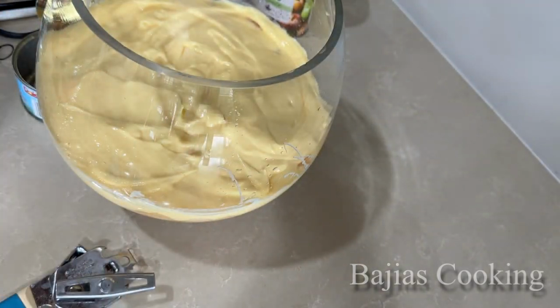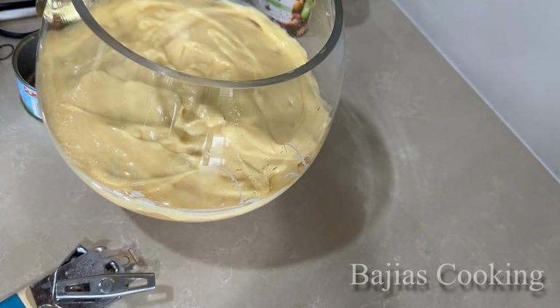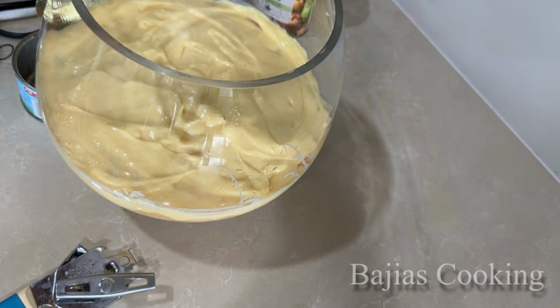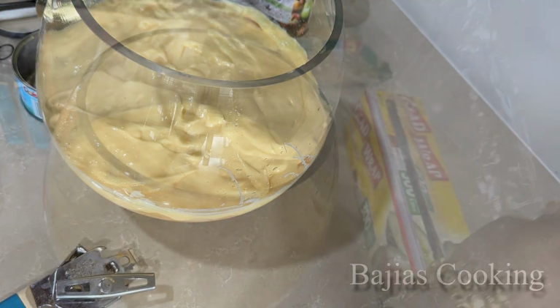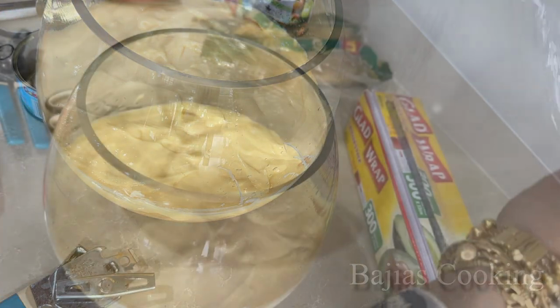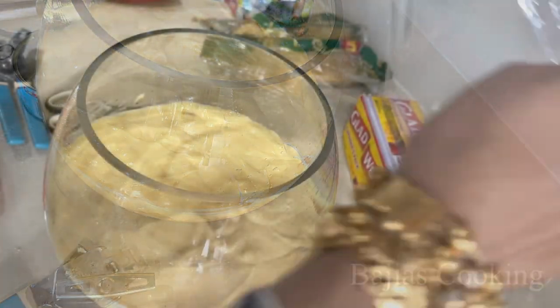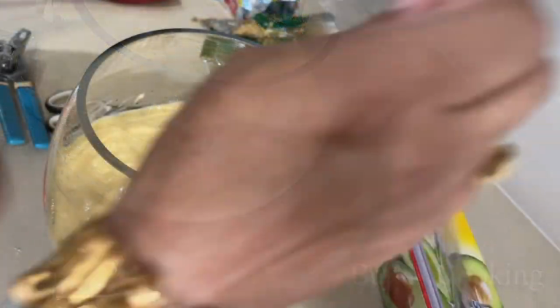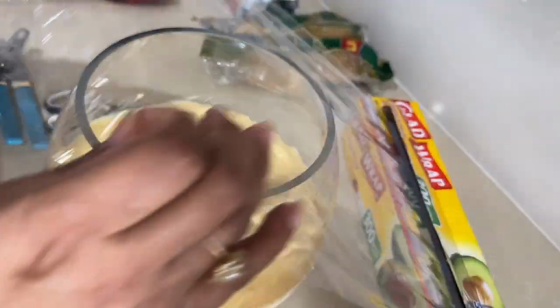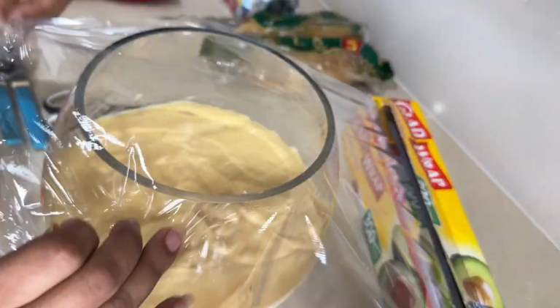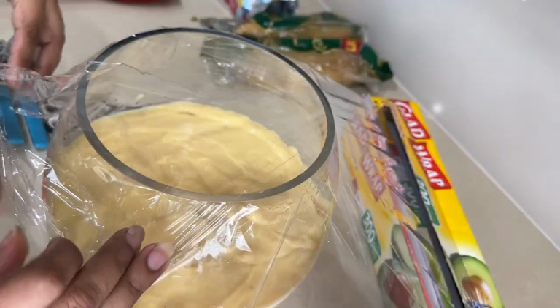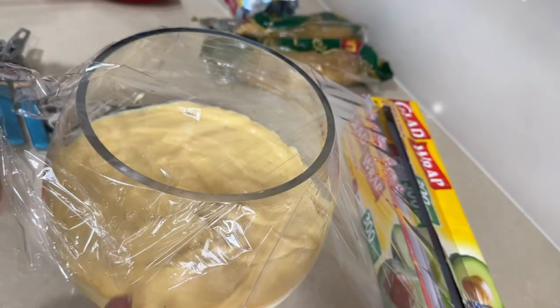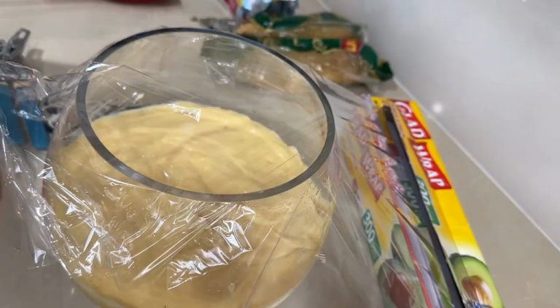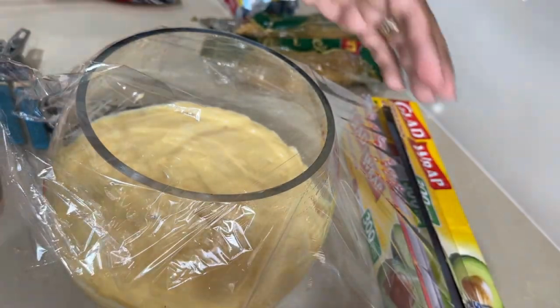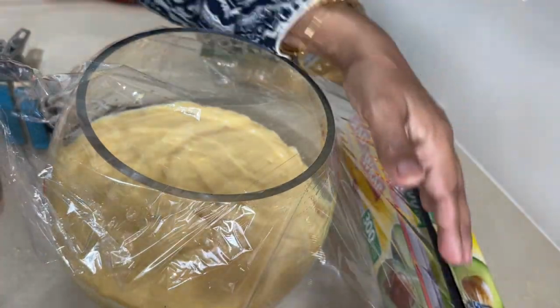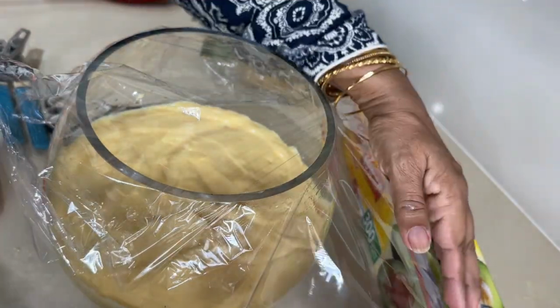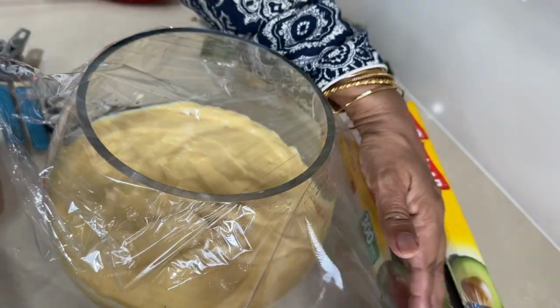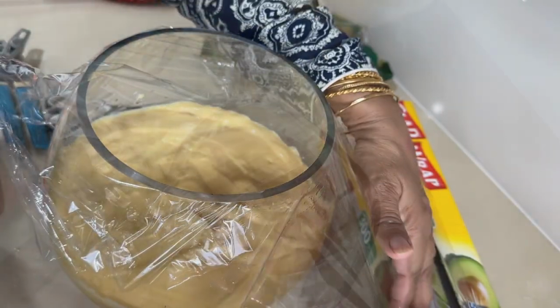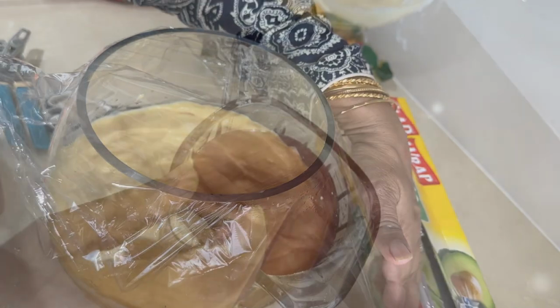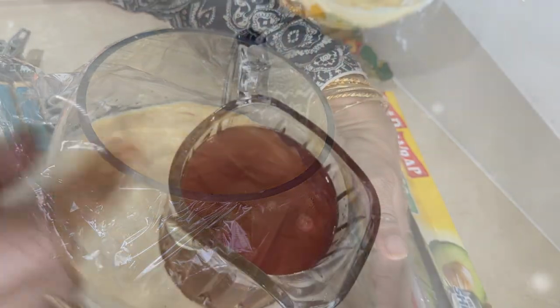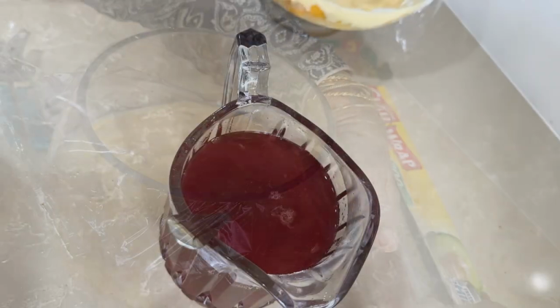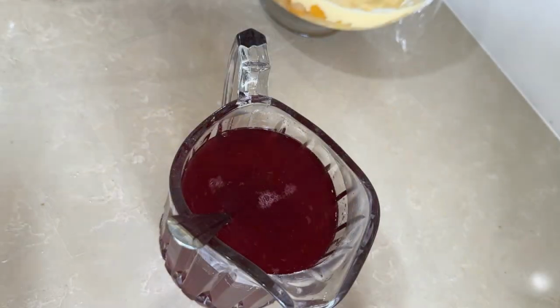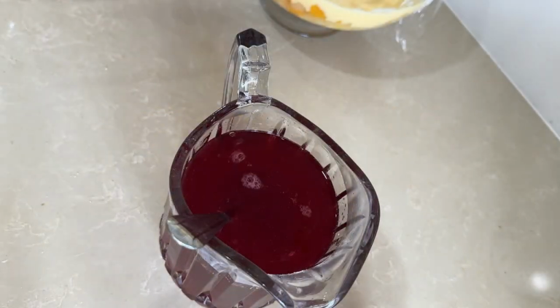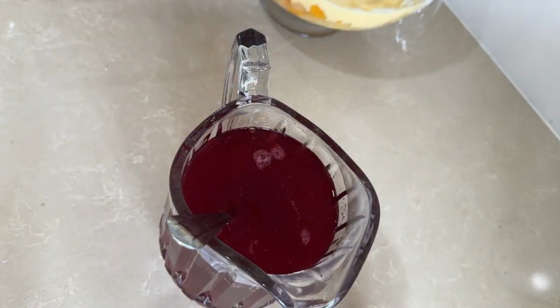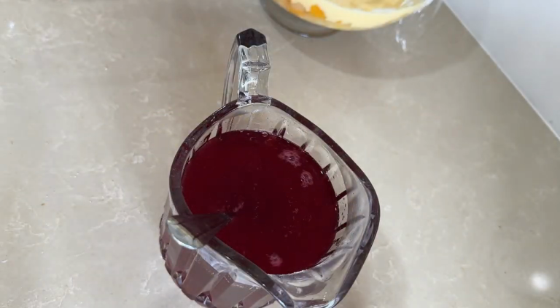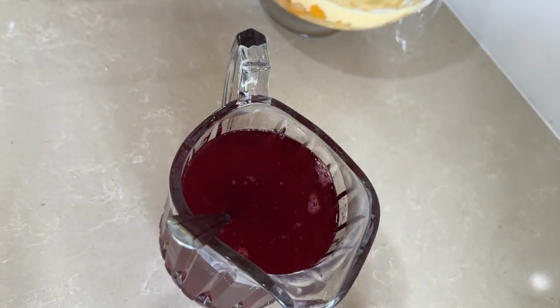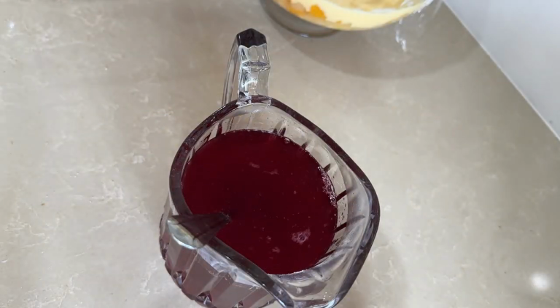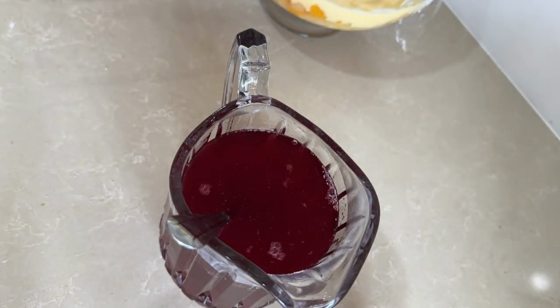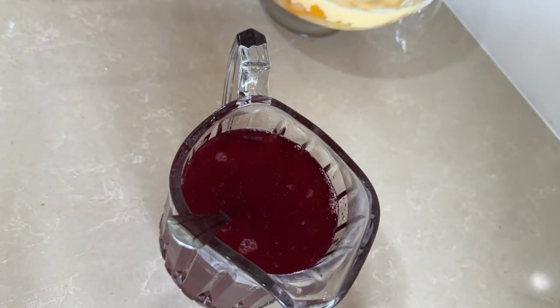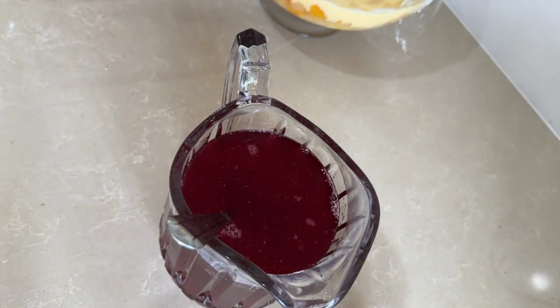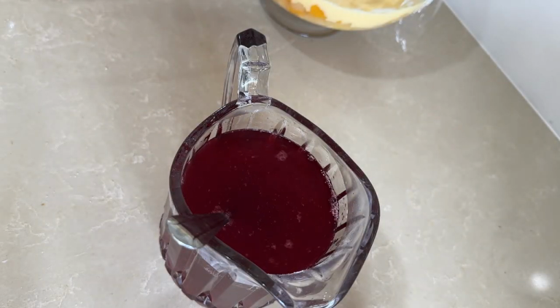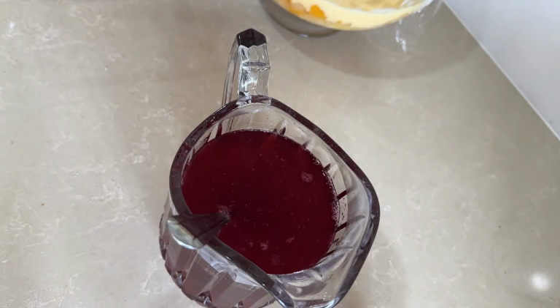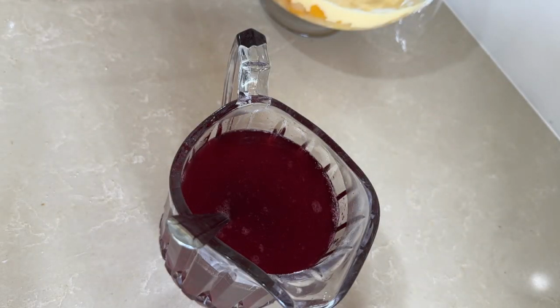After this we have thick vanilla custard, so we have to spread it well over the top. Now we will put it in the fridge. We also have to add jelly as written on the package.